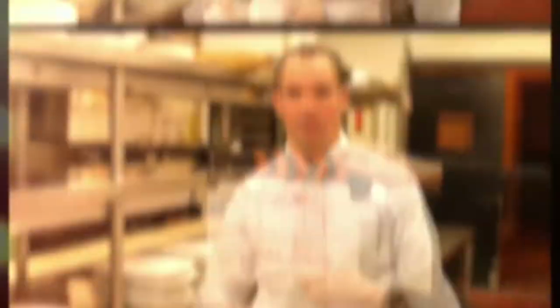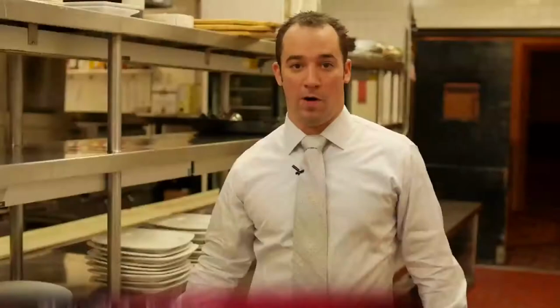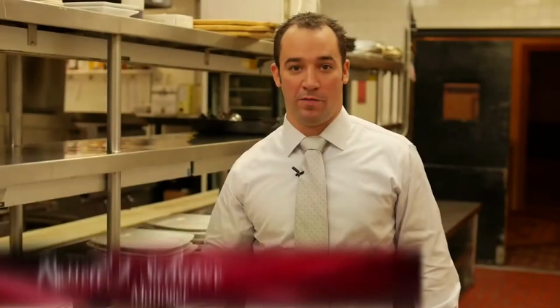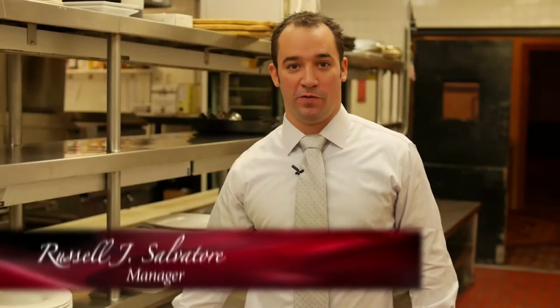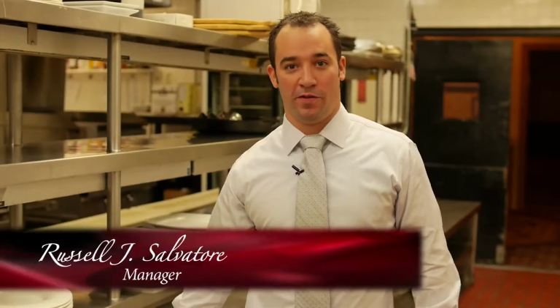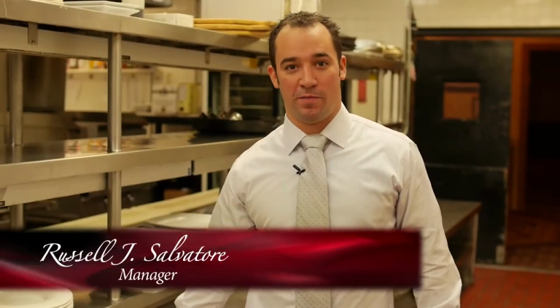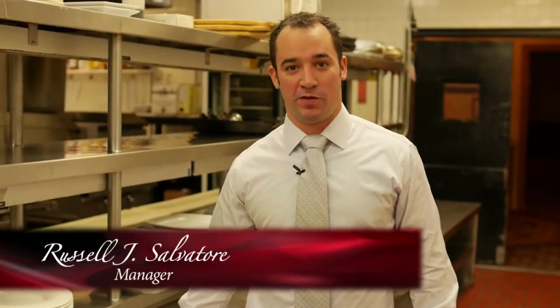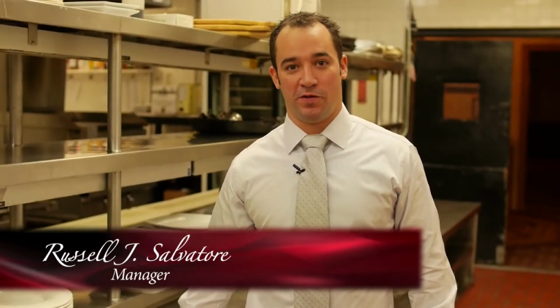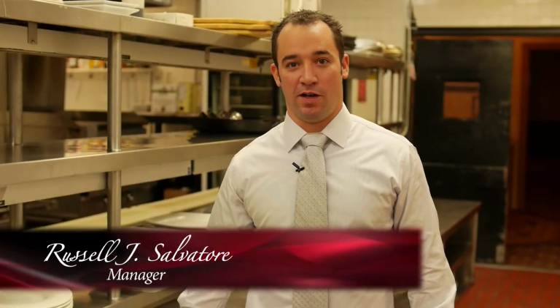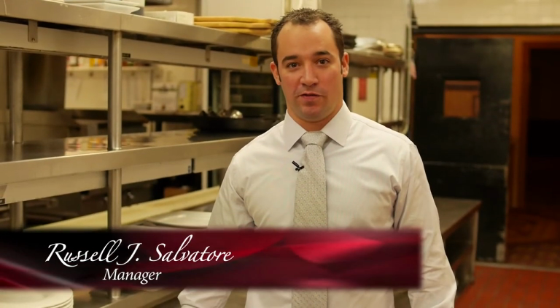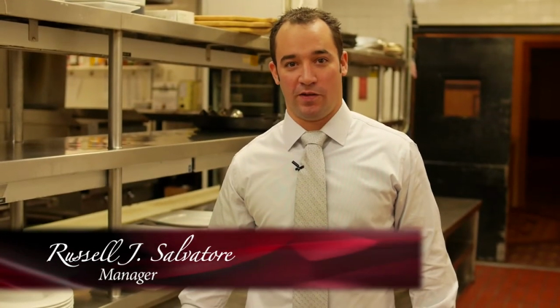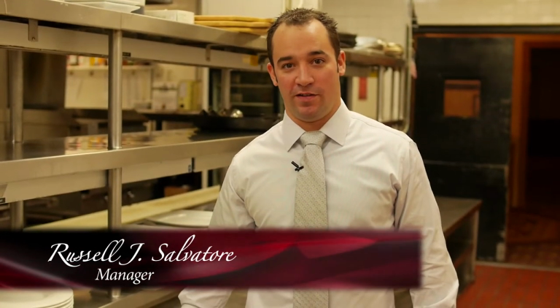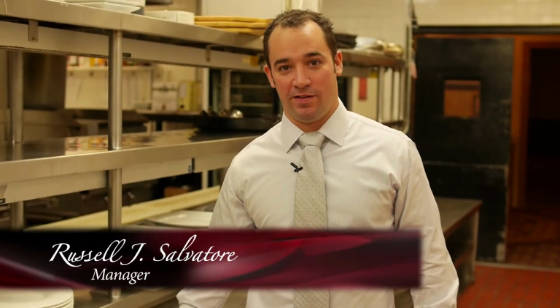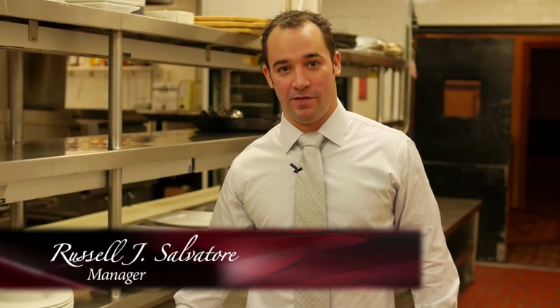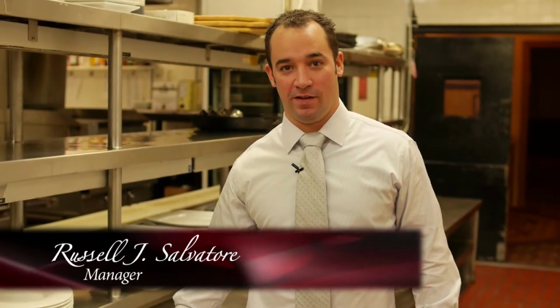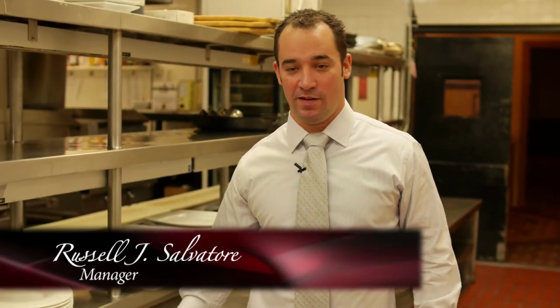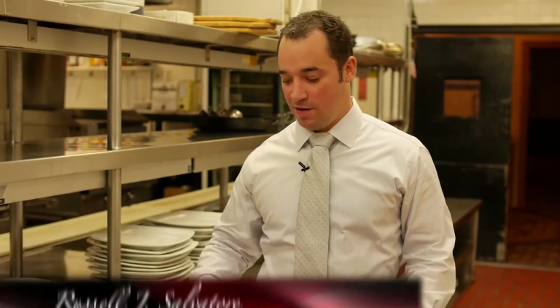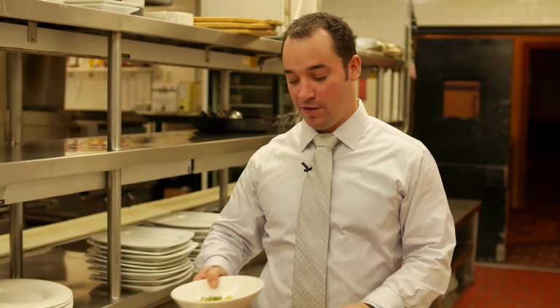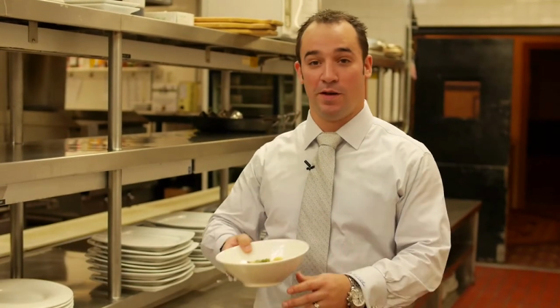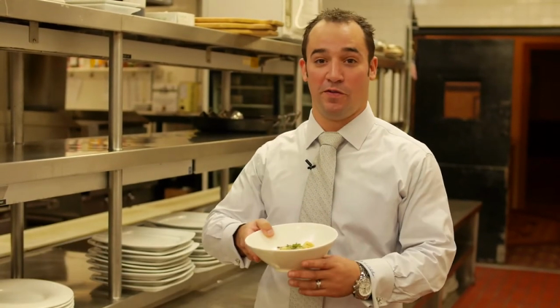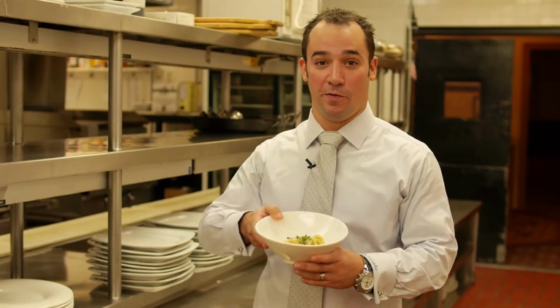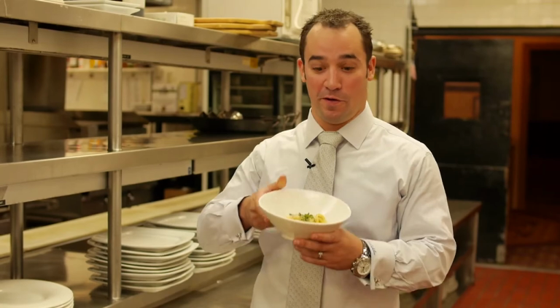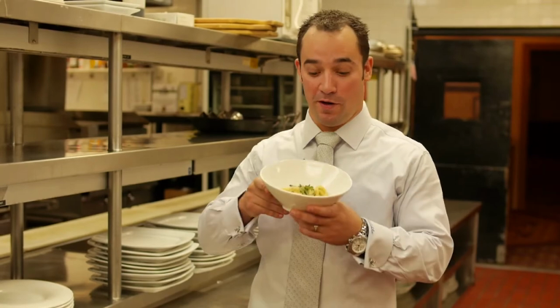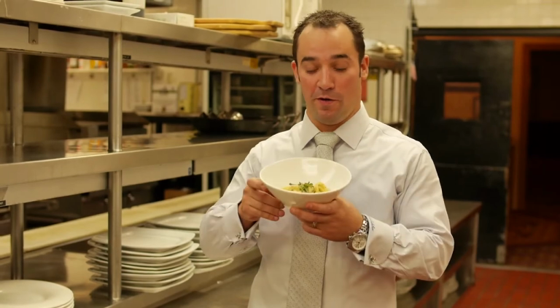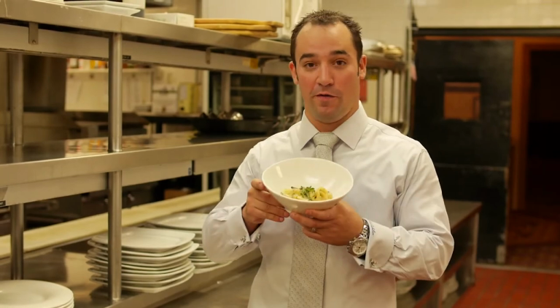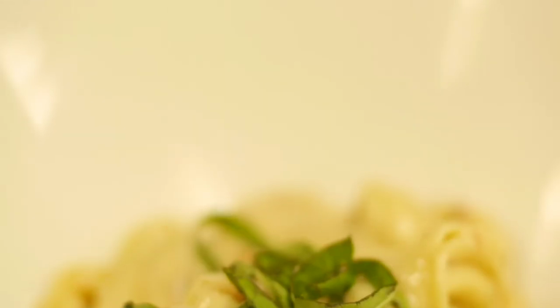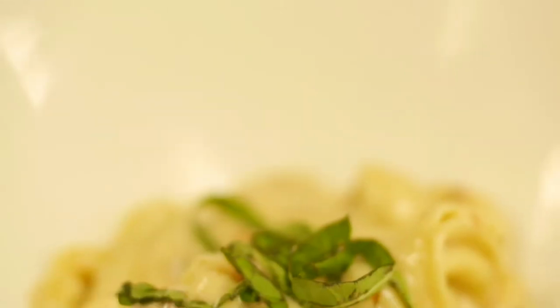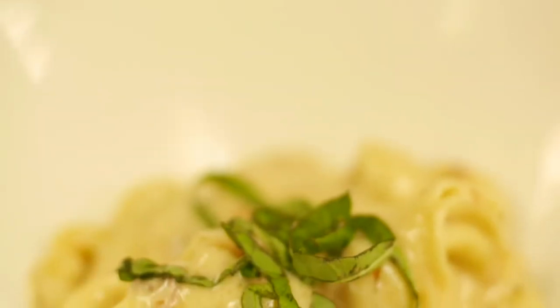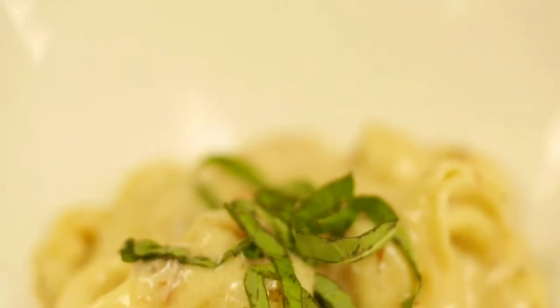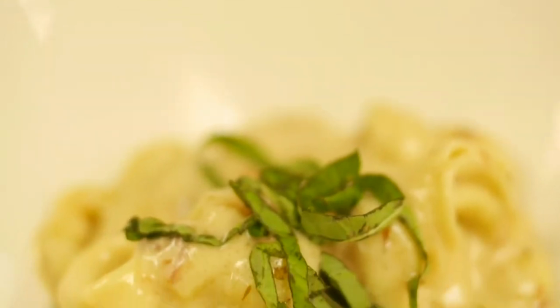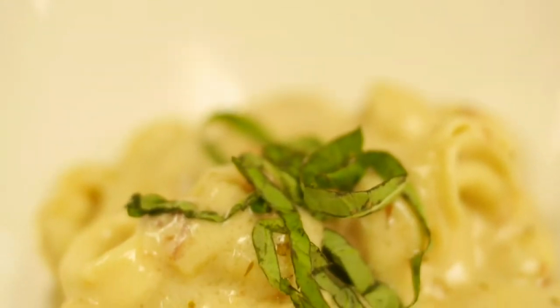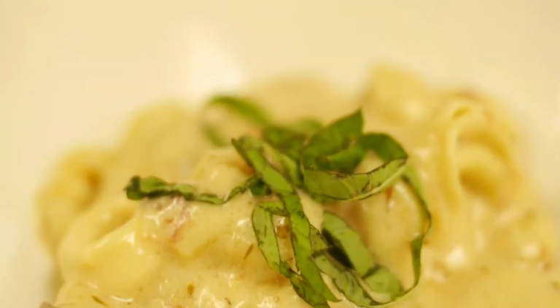Welcome to another episode of Salvatore's HDTV. In this episode we're going to be going over our white truffle tortellini.